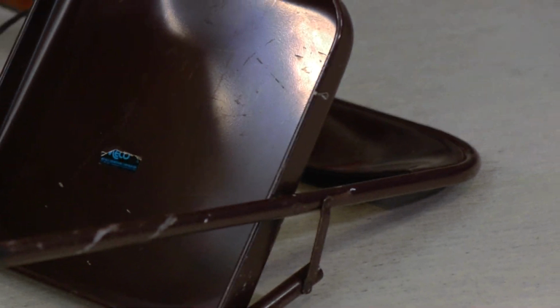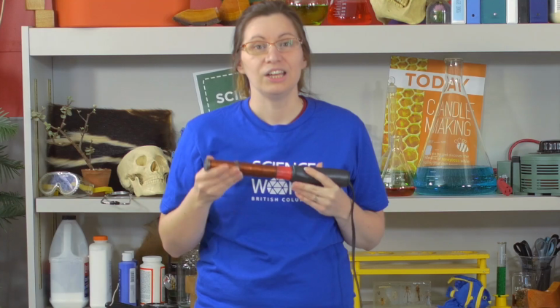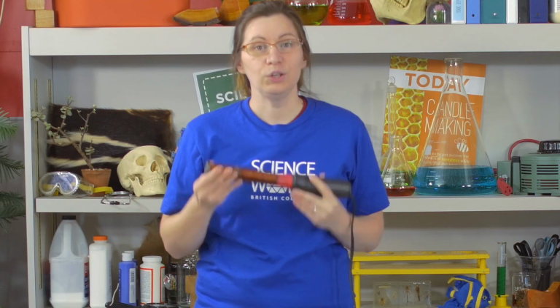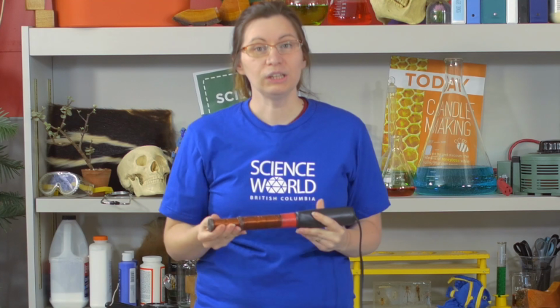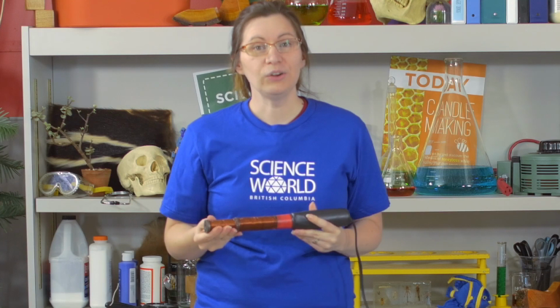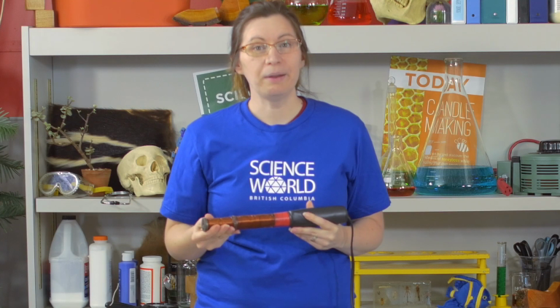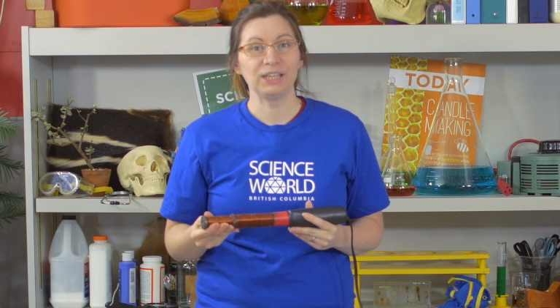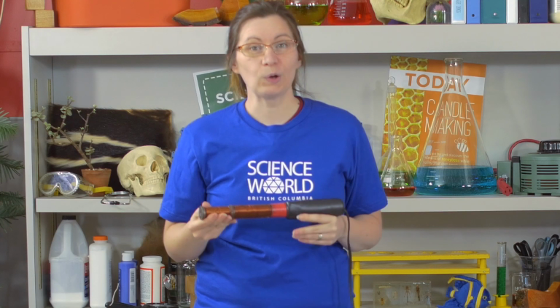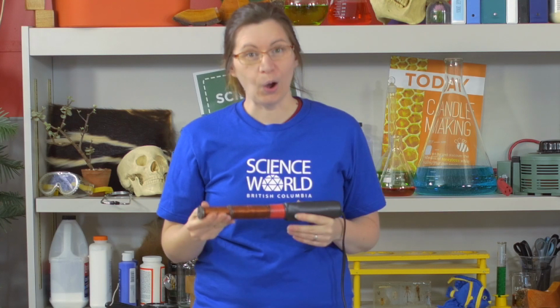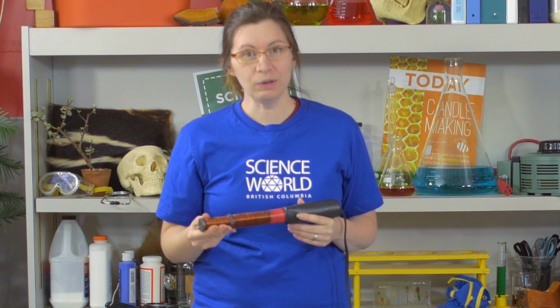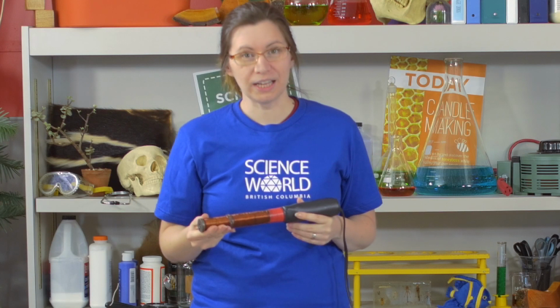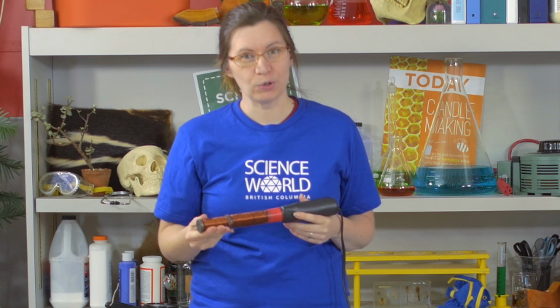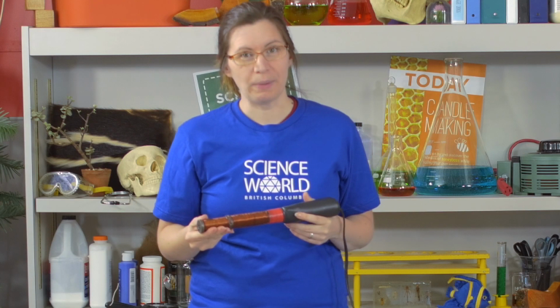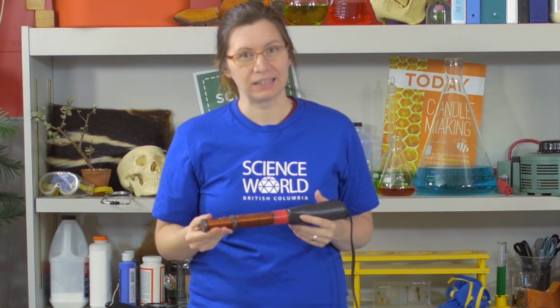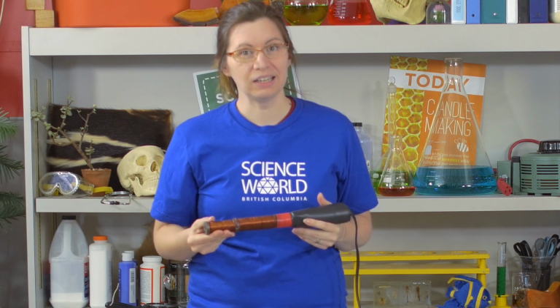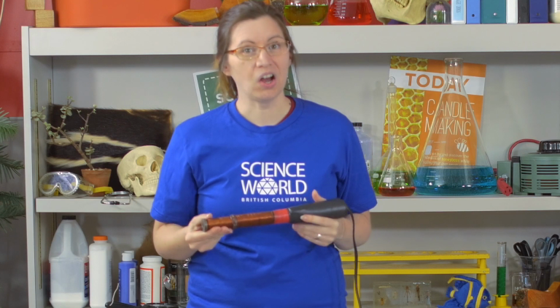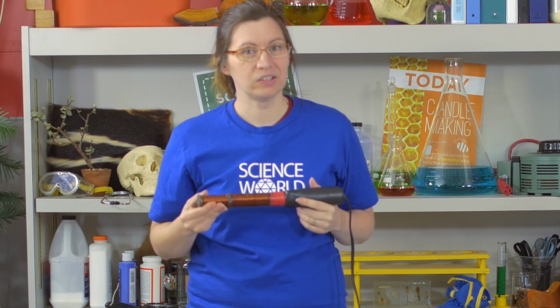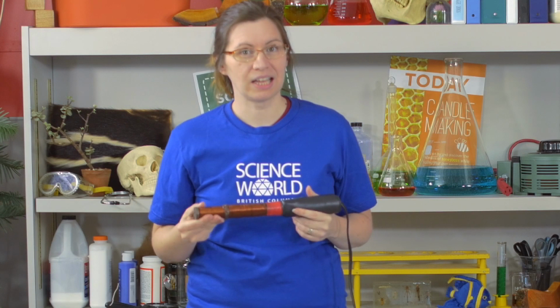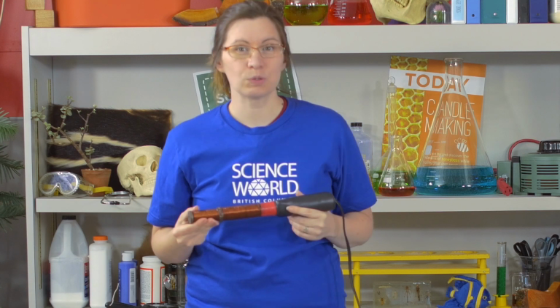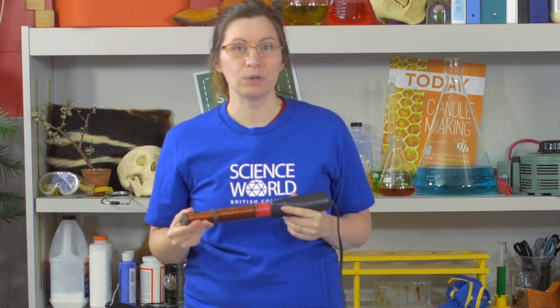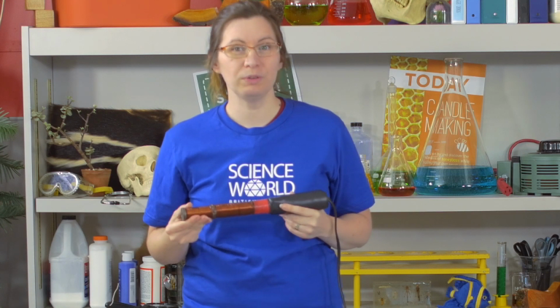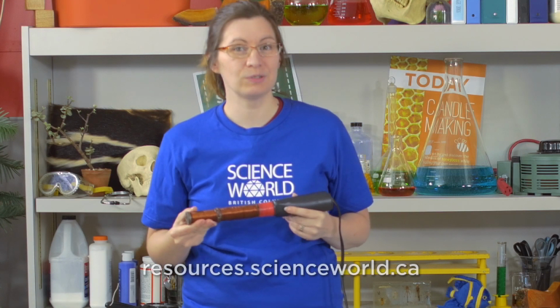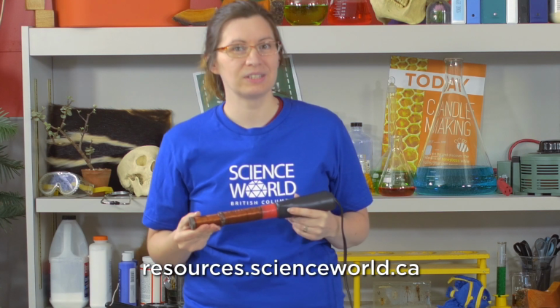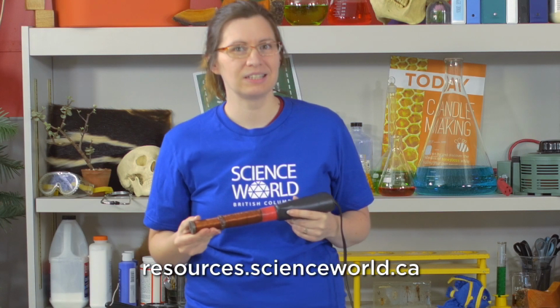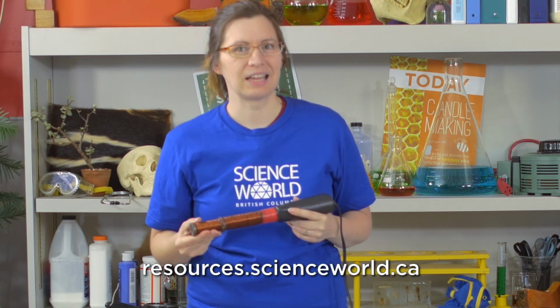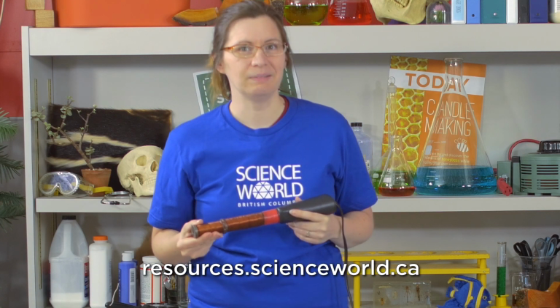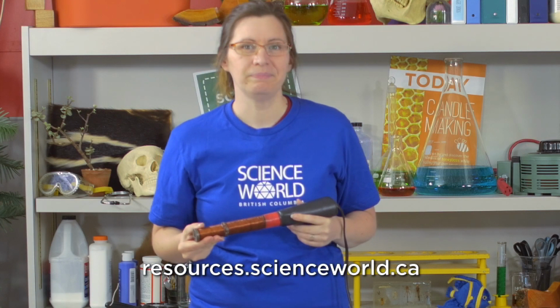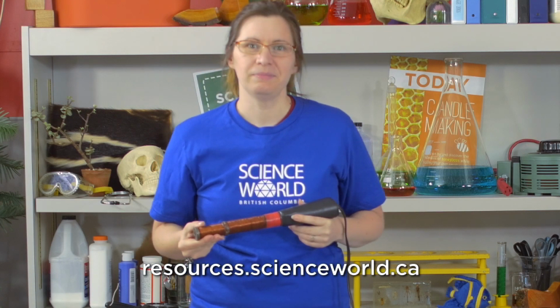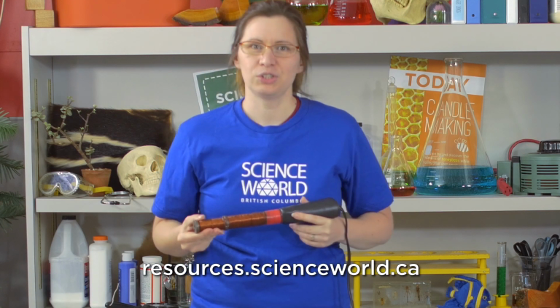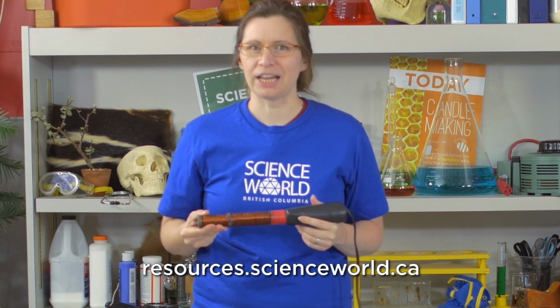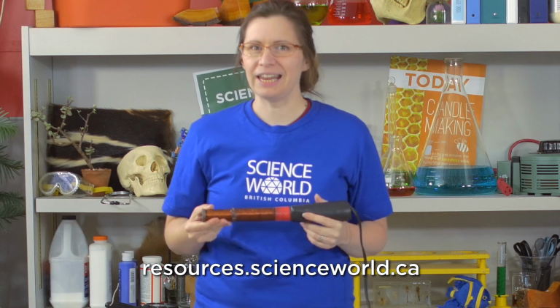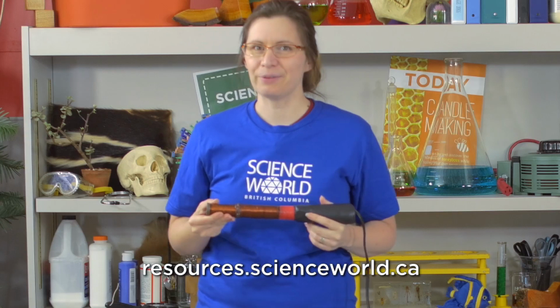You can learn how to make your own electromagnet on our Science World resources site. Check it out.